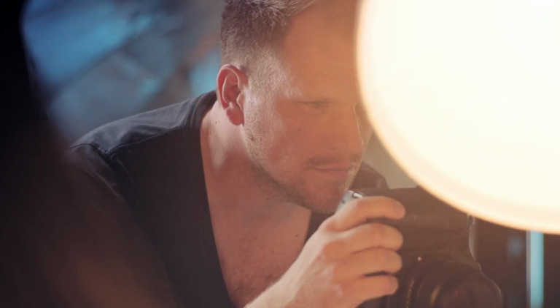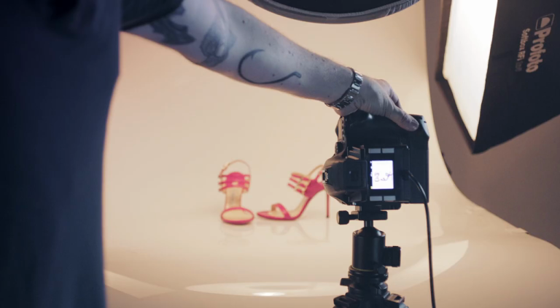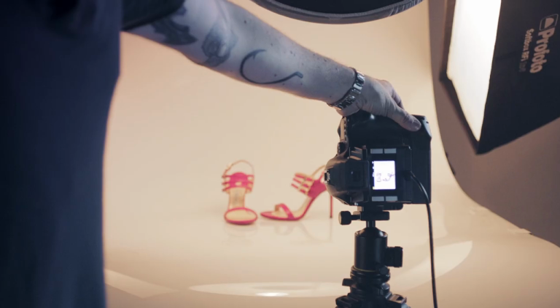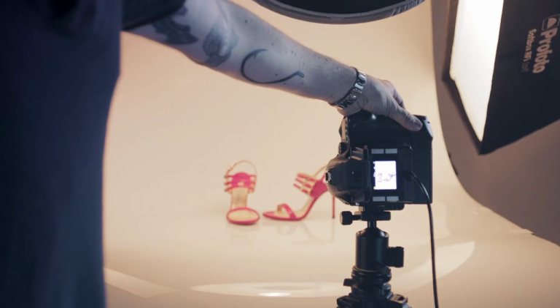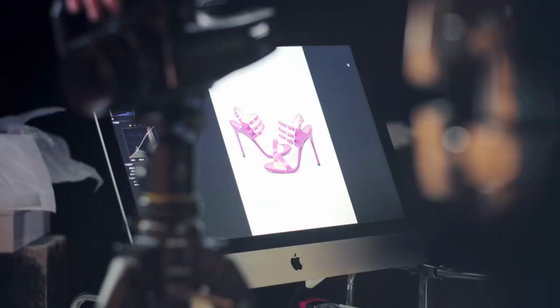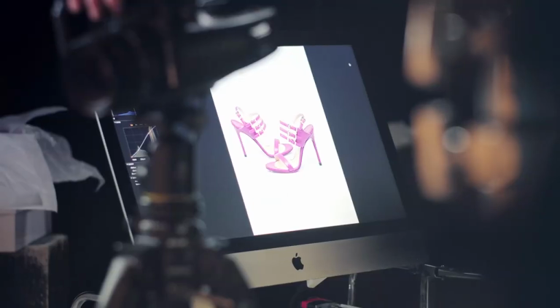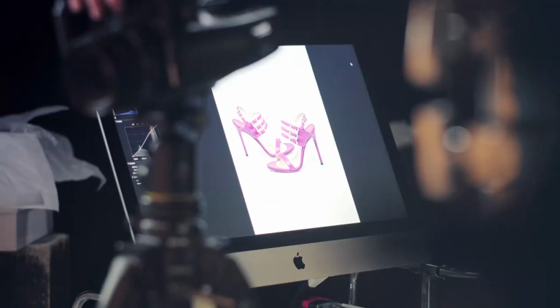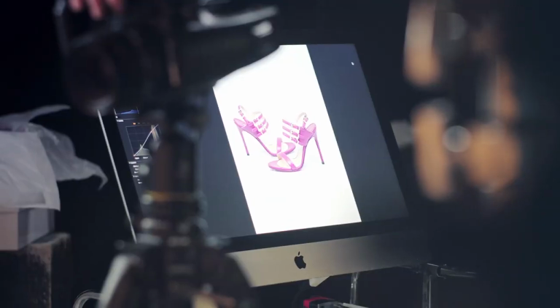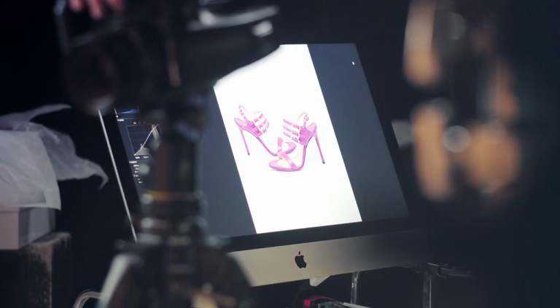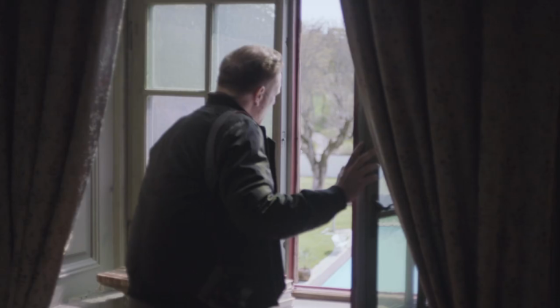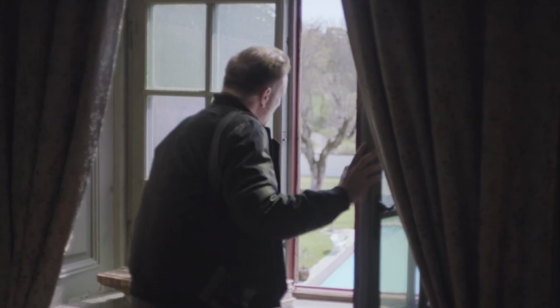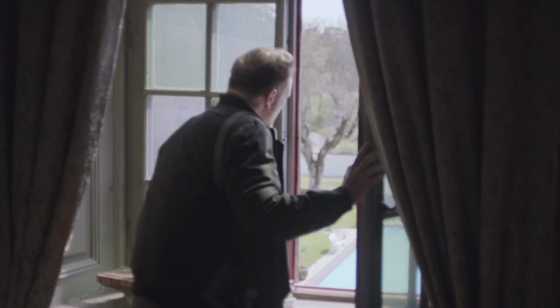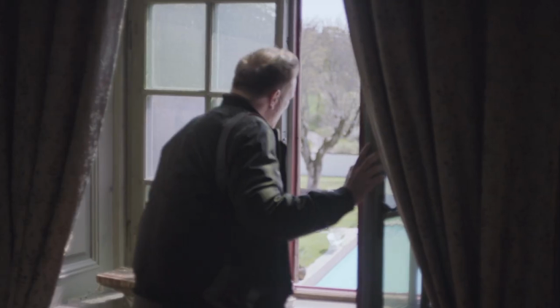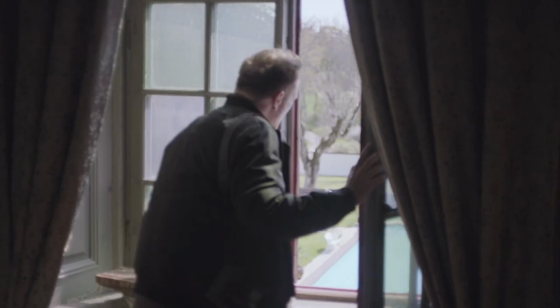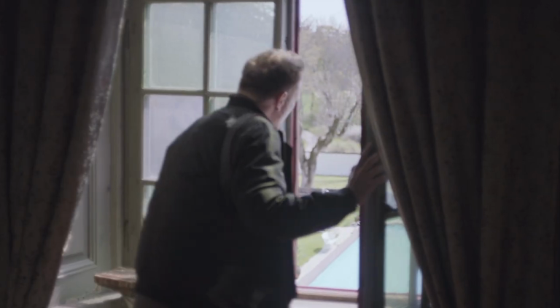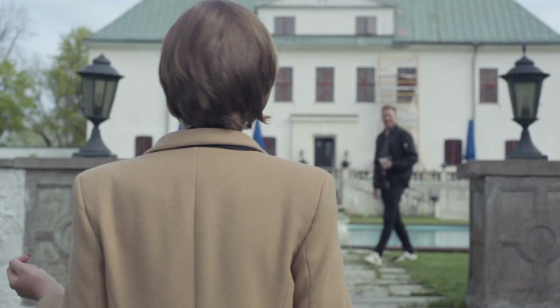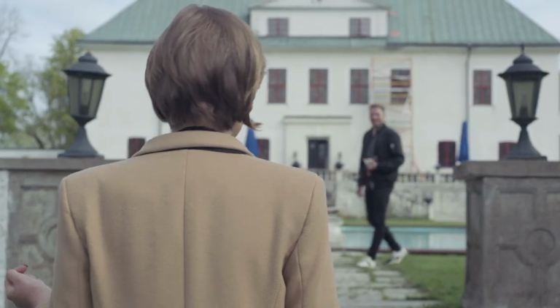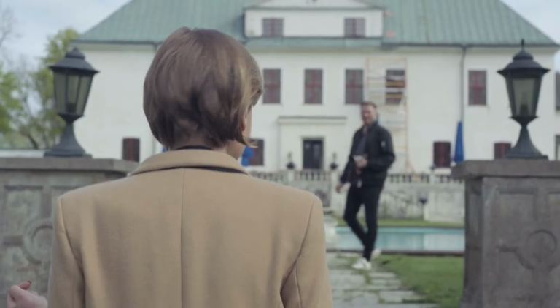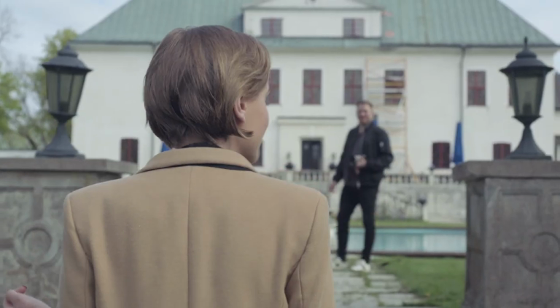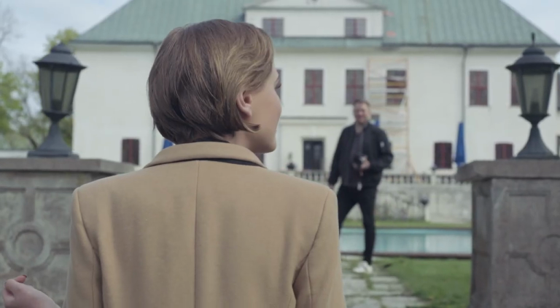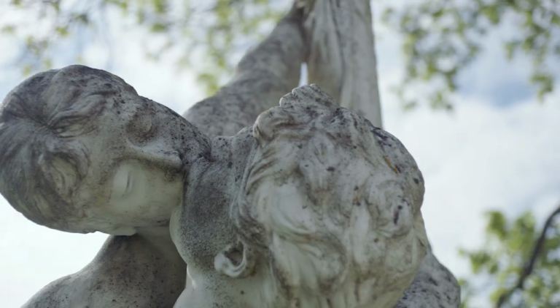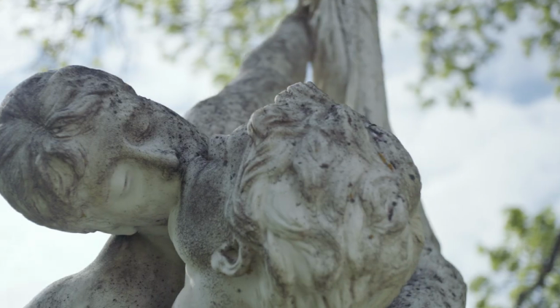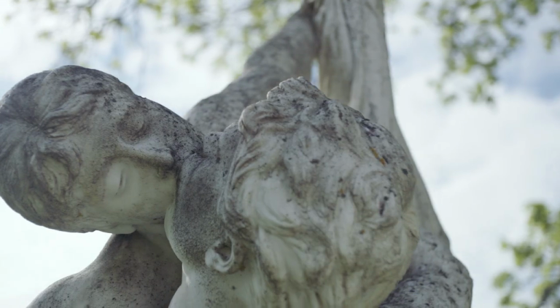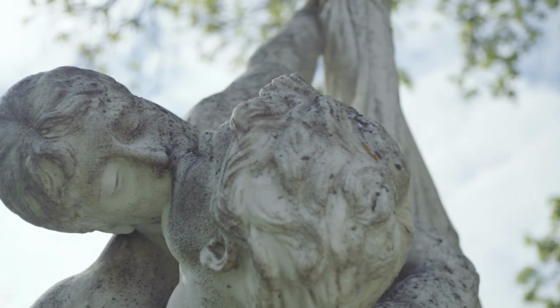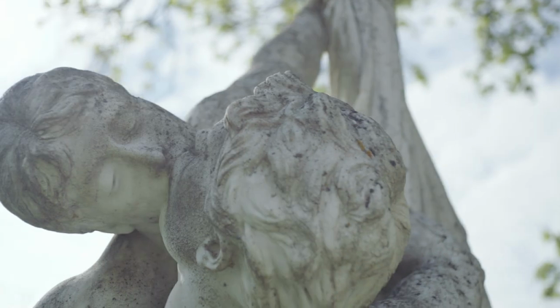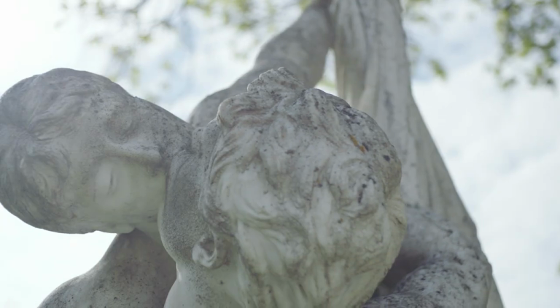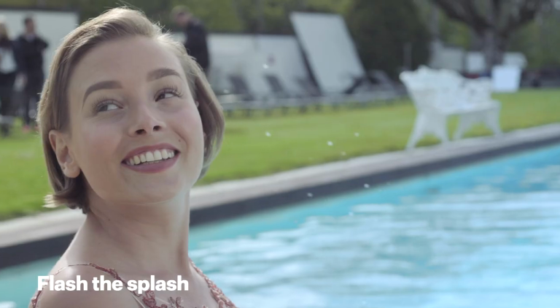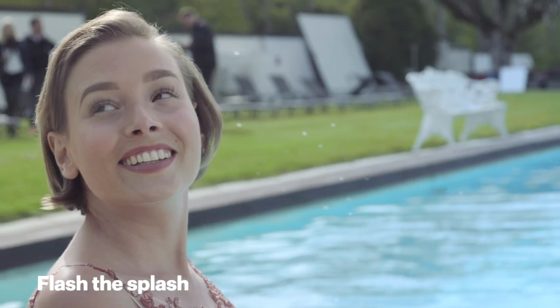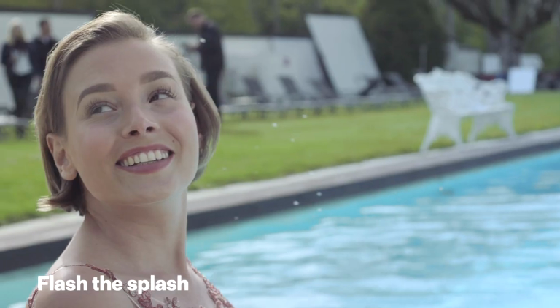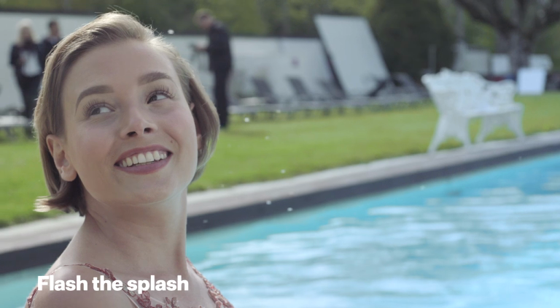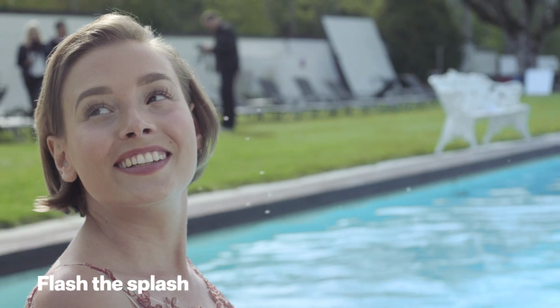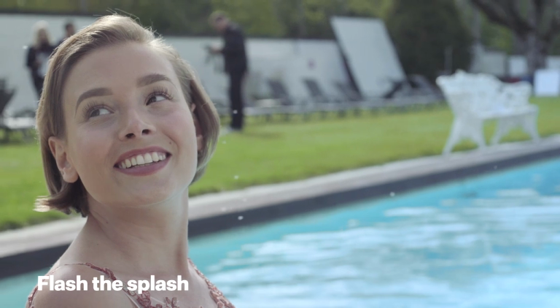The shoes express a lot of attitude, so I wanted a location and a model that also had that attitude.